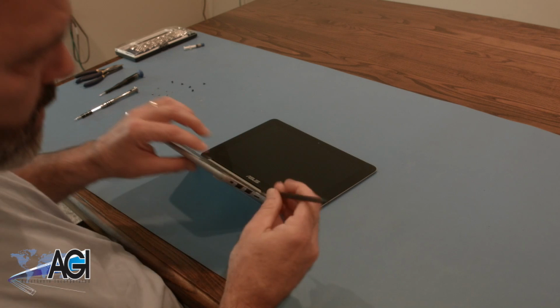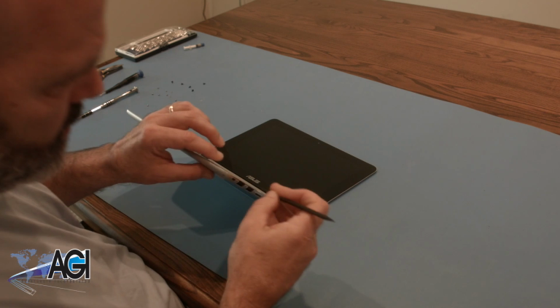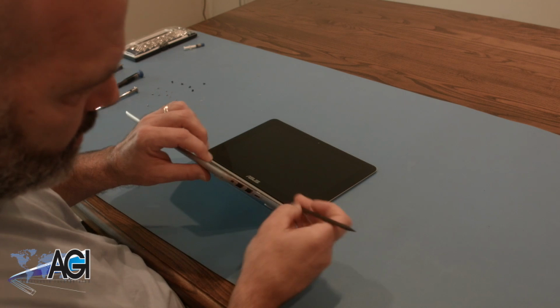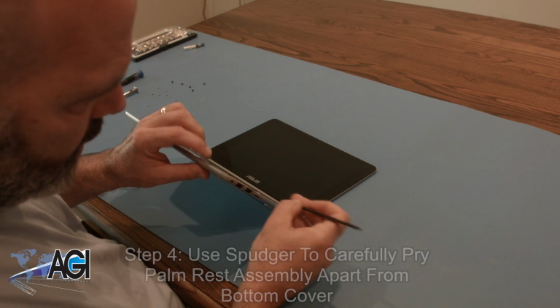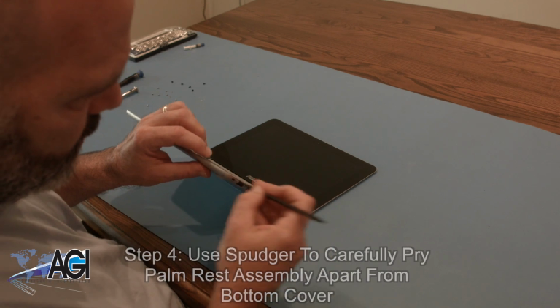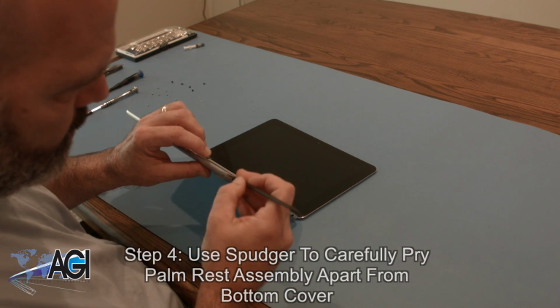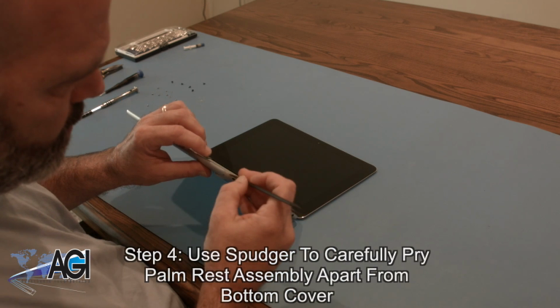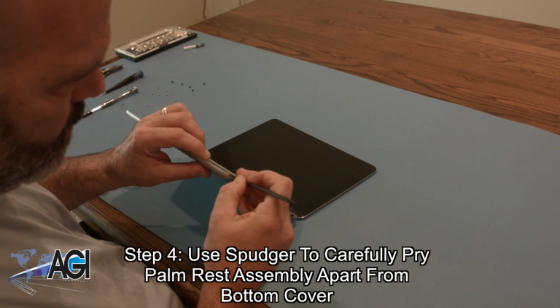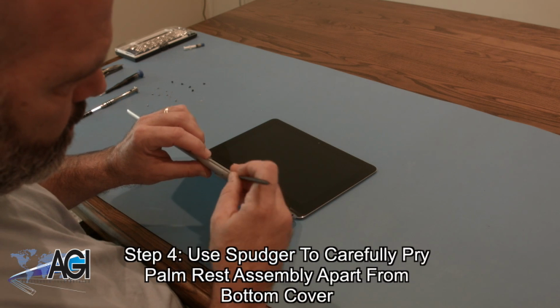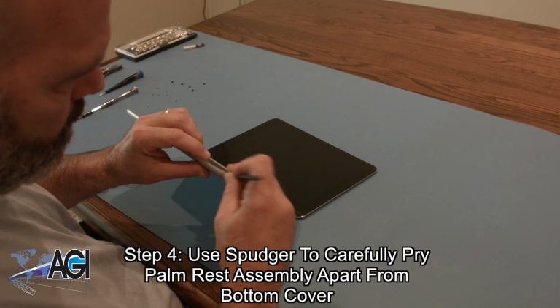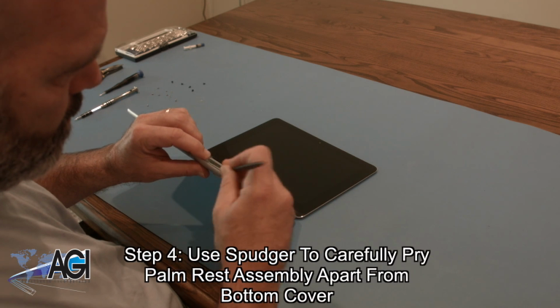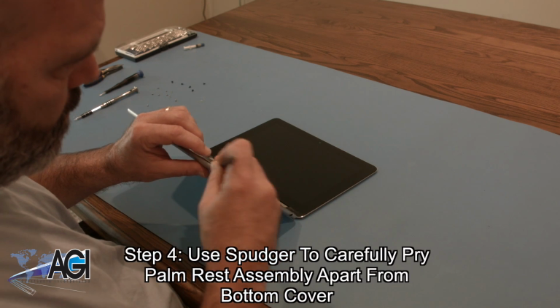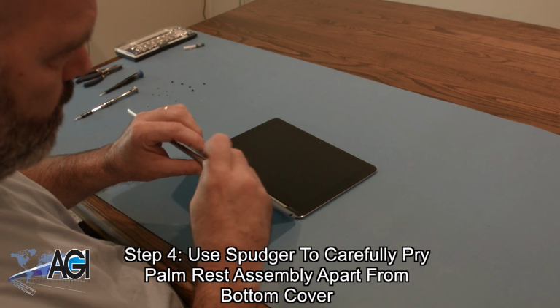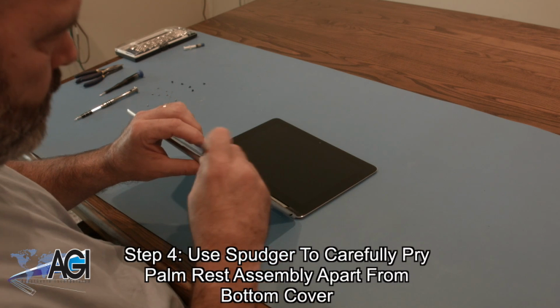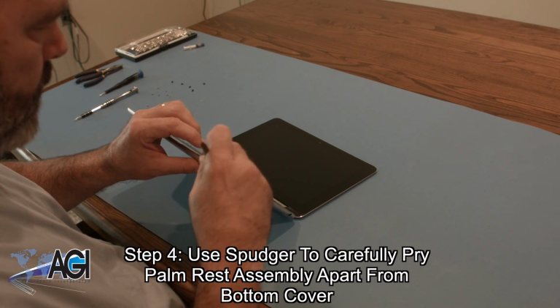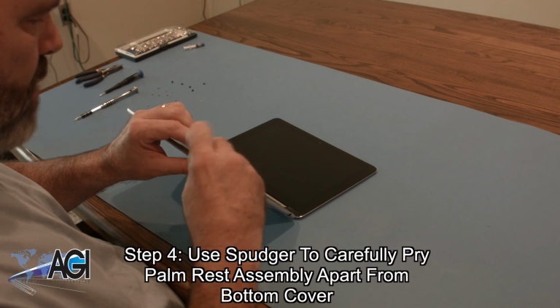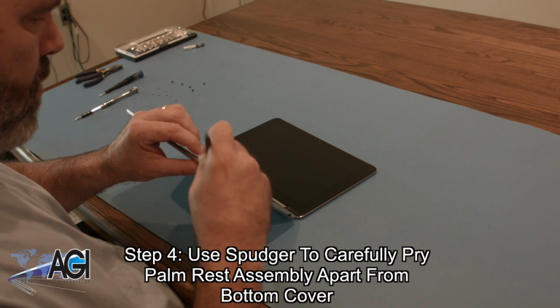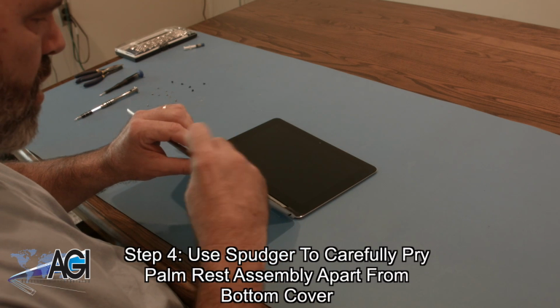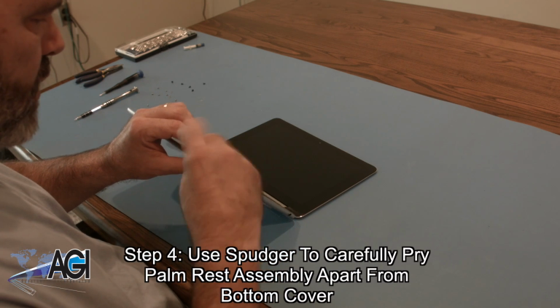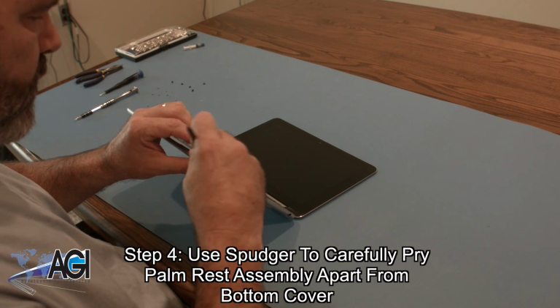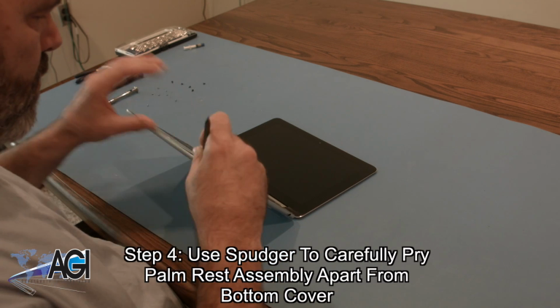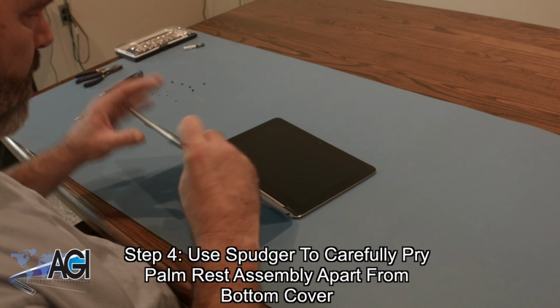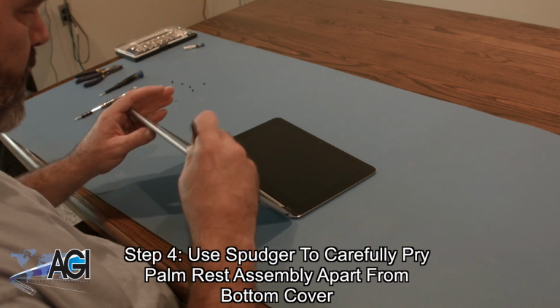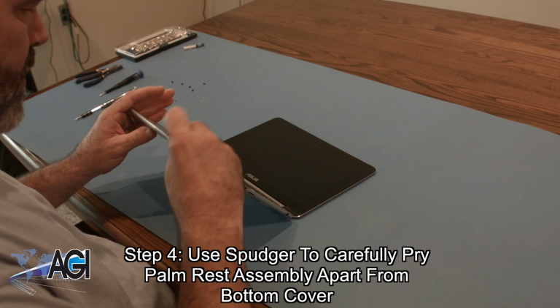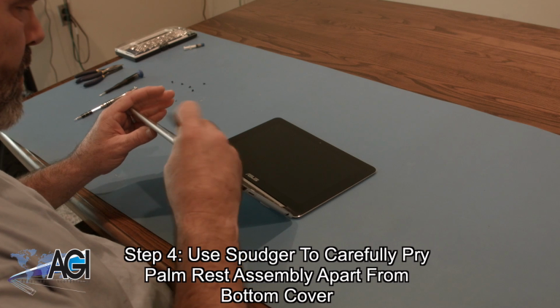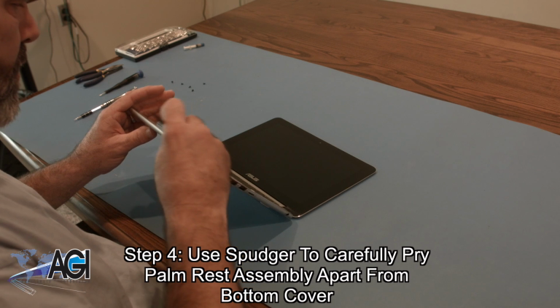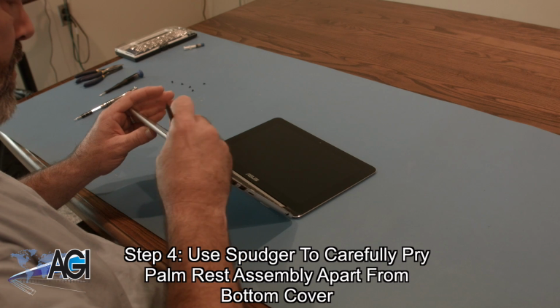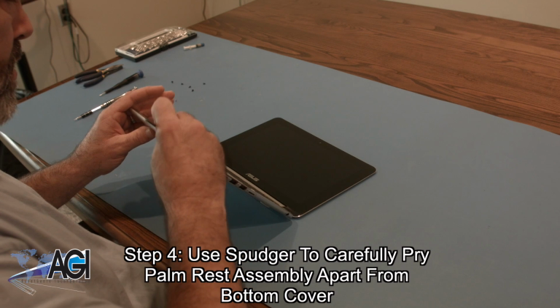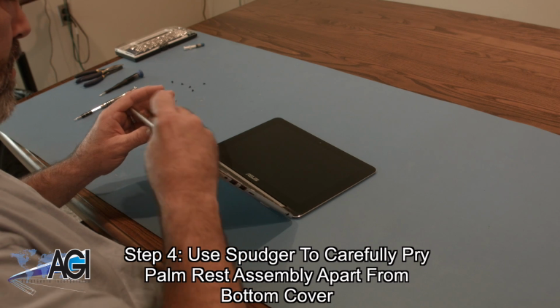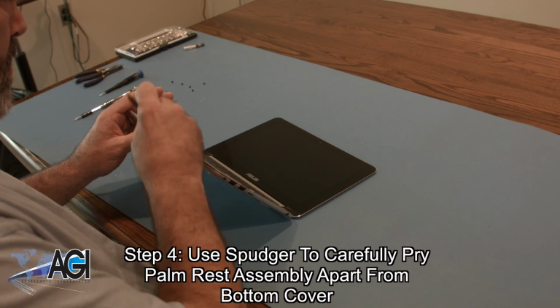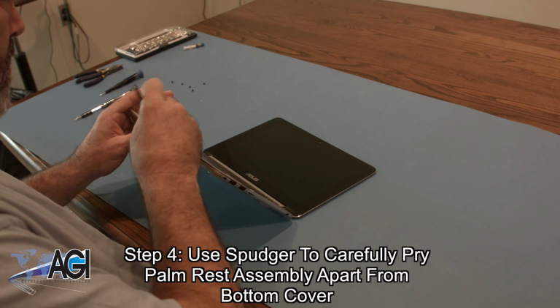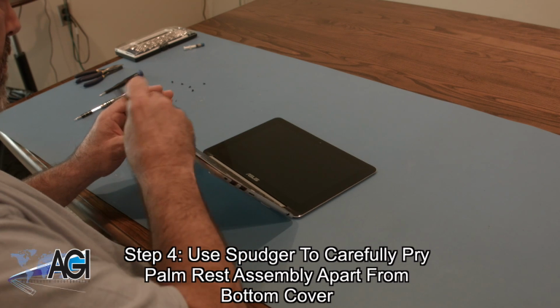Next, you will use your spudger to carefully pry the palm rest assembly apart from the bottom cover.